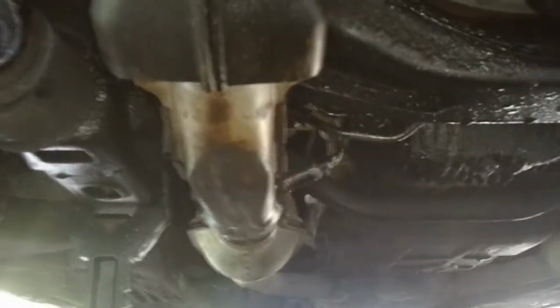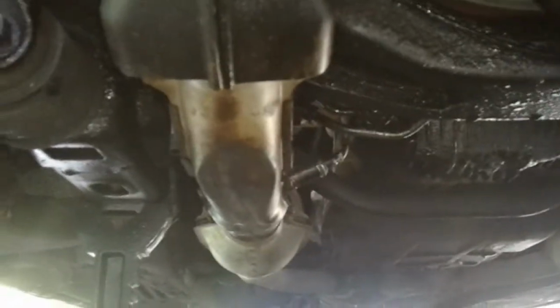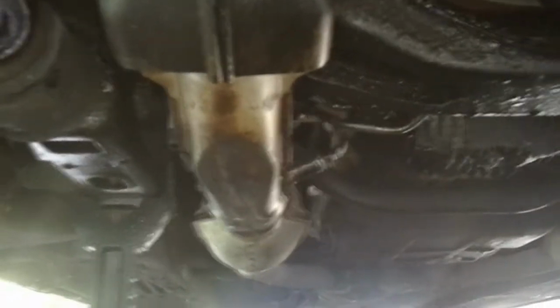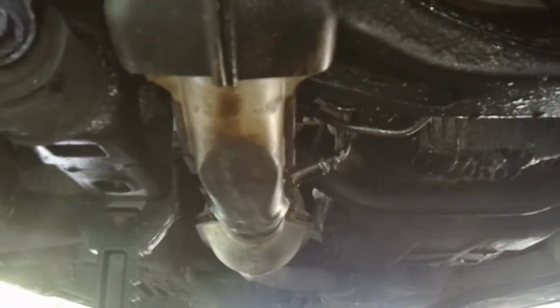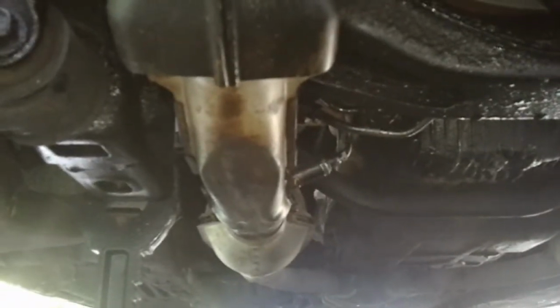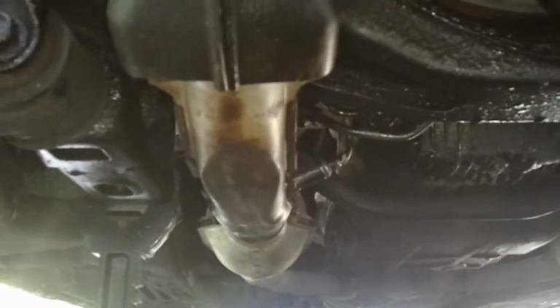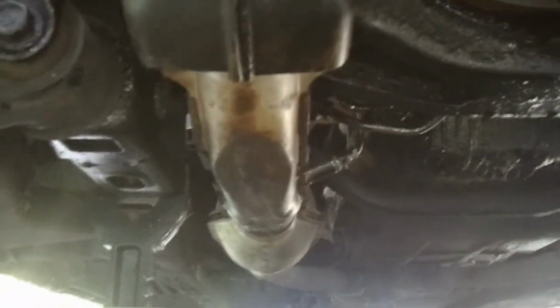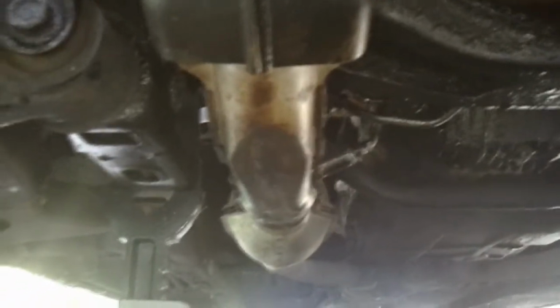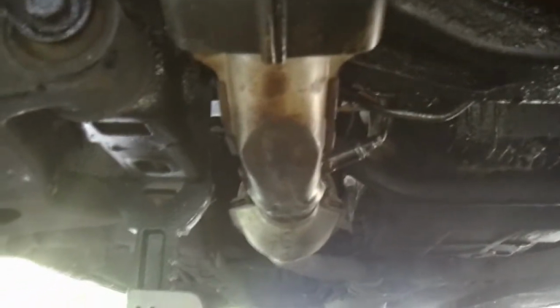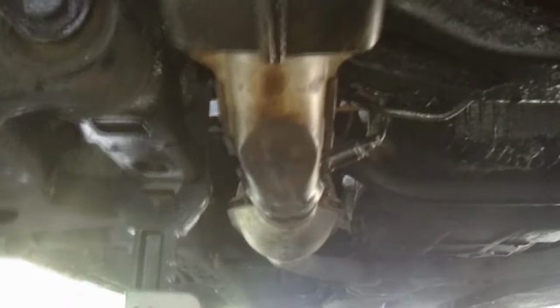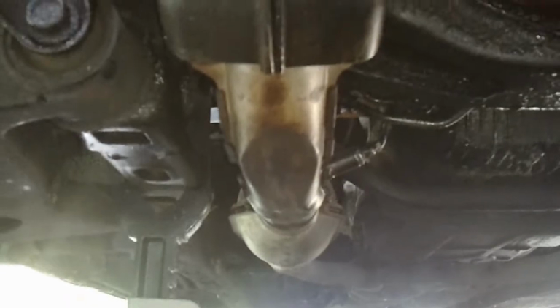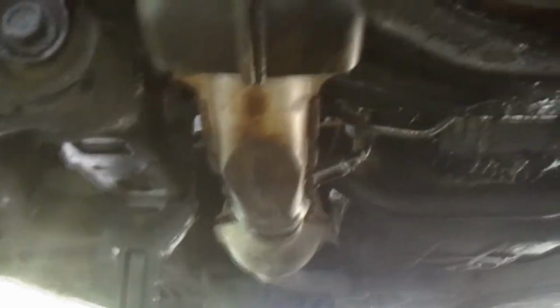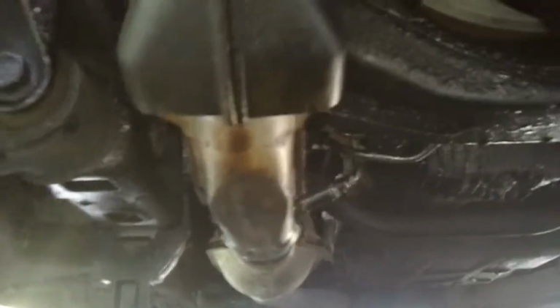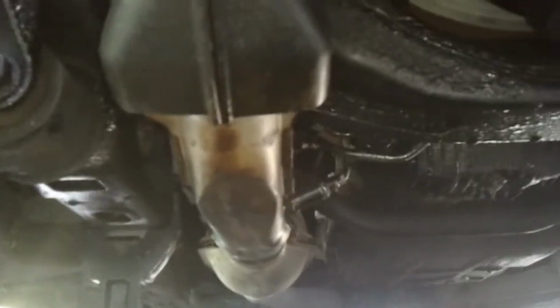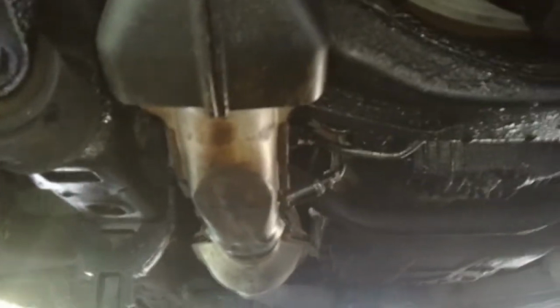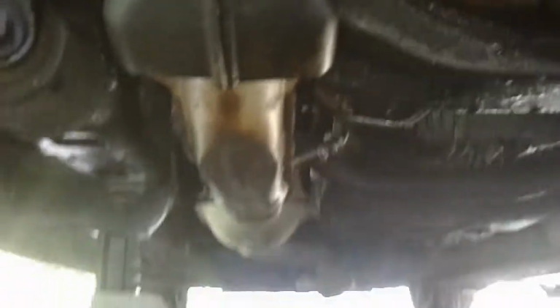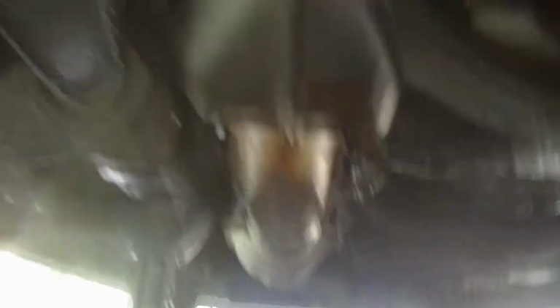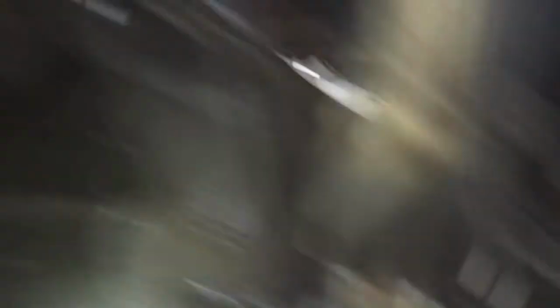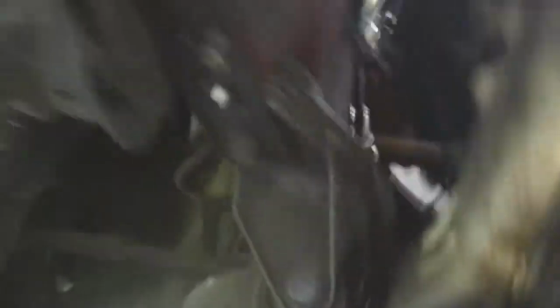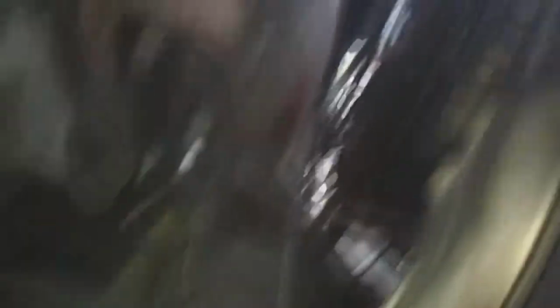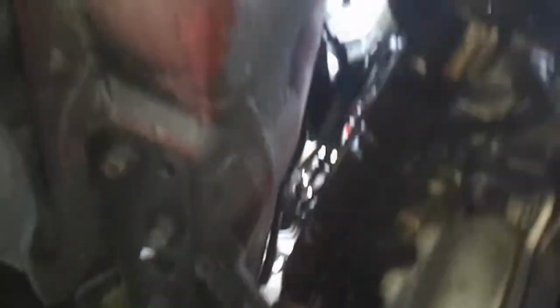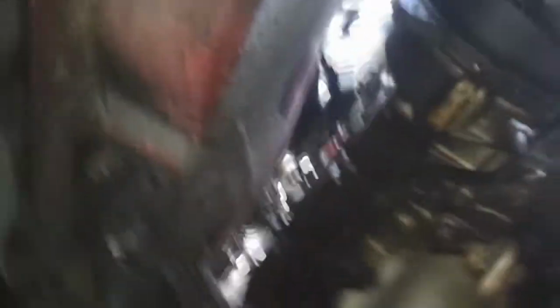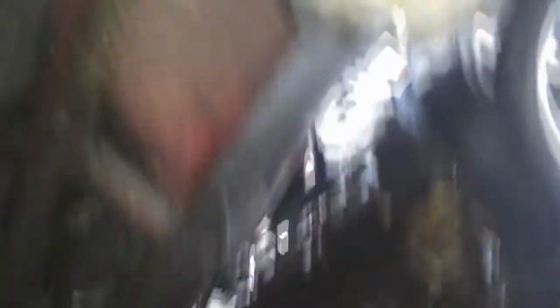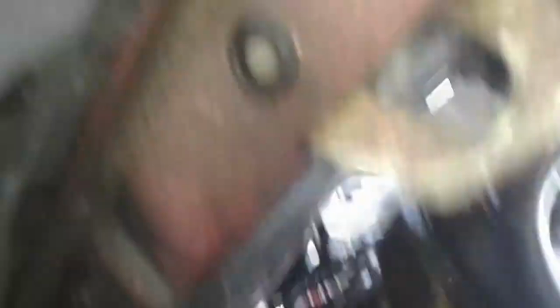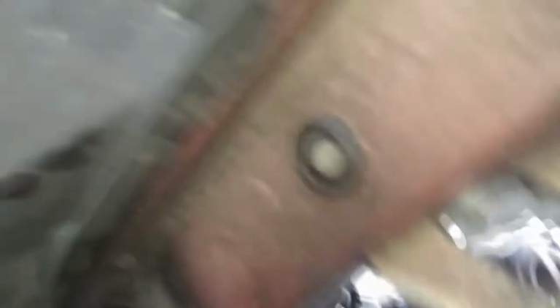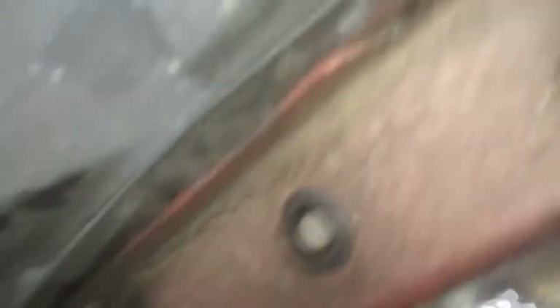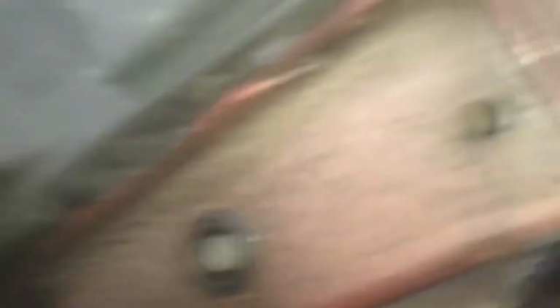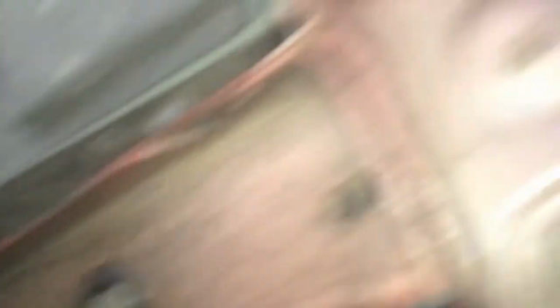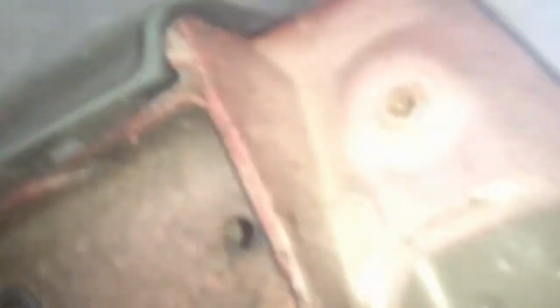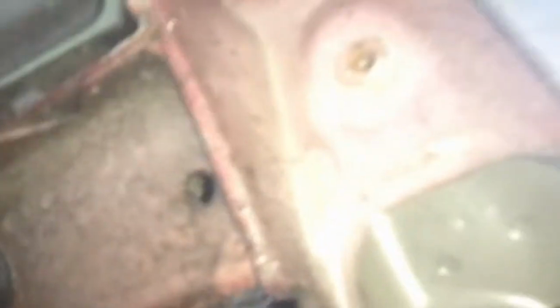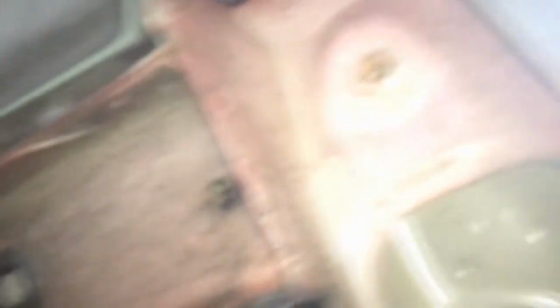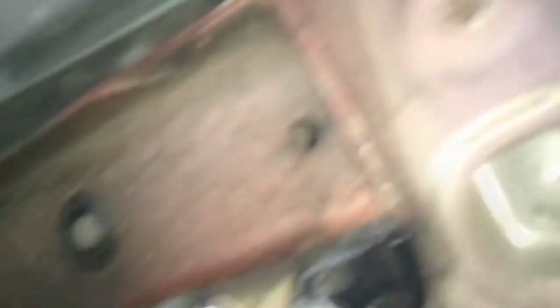There's the front frame rail. A little close here, but see — I mean, there's really no rust on it.